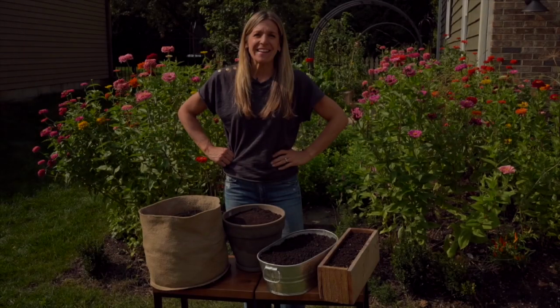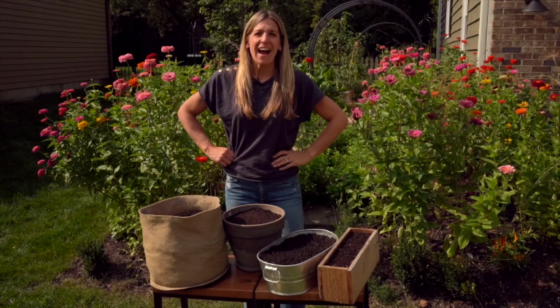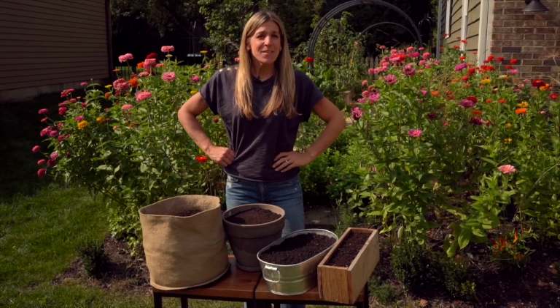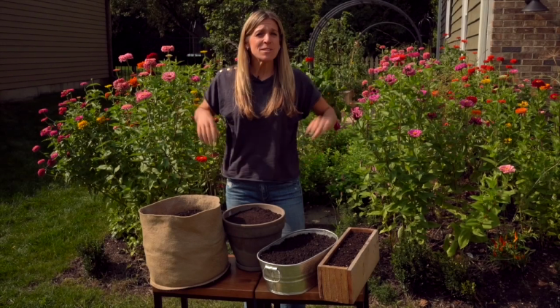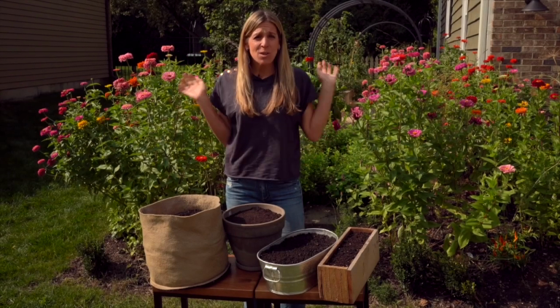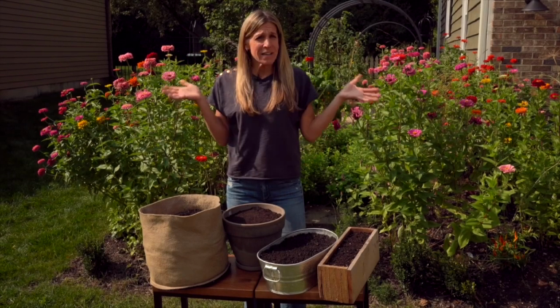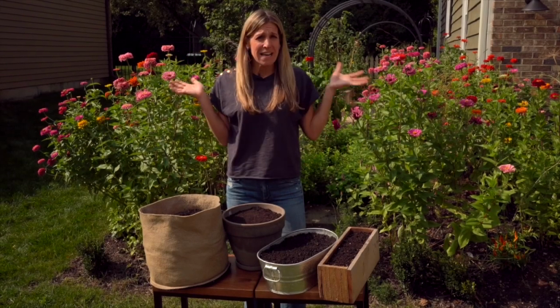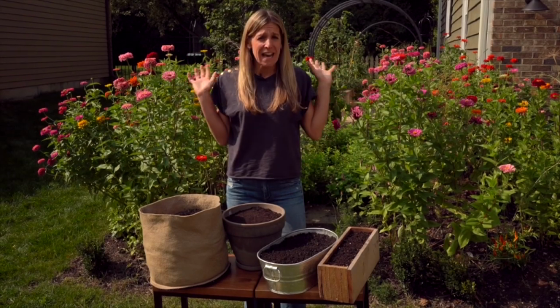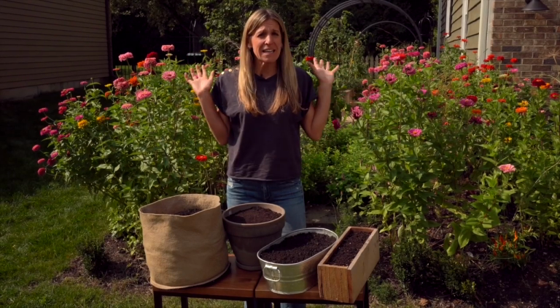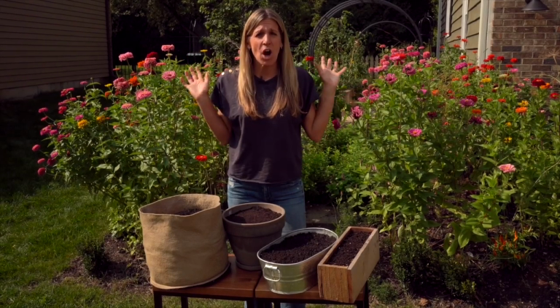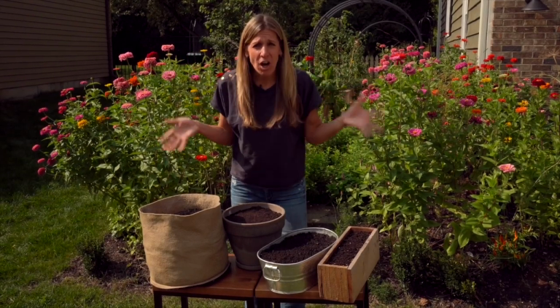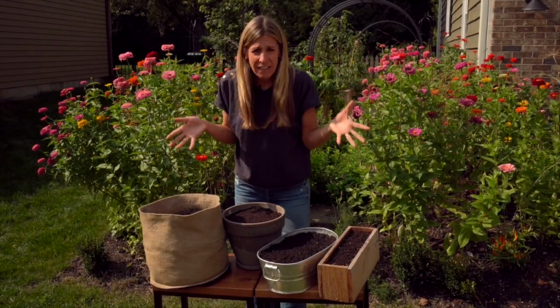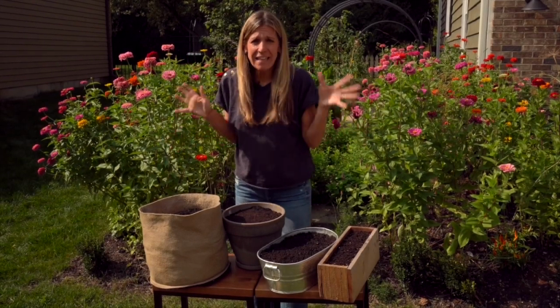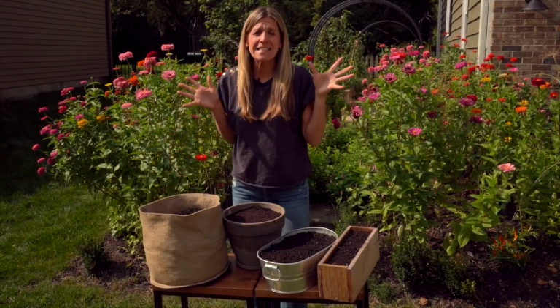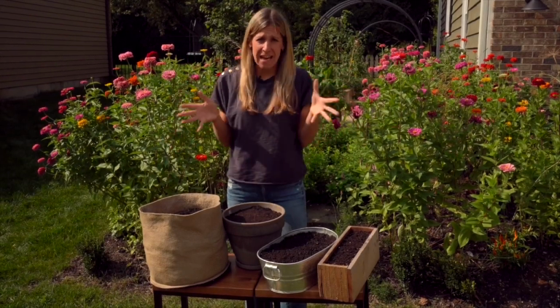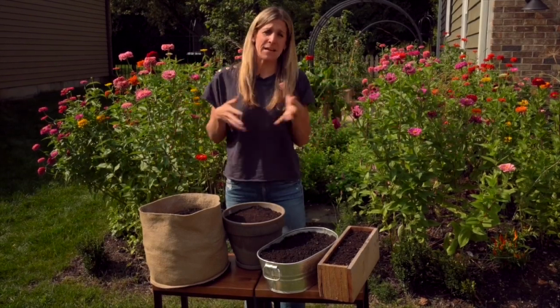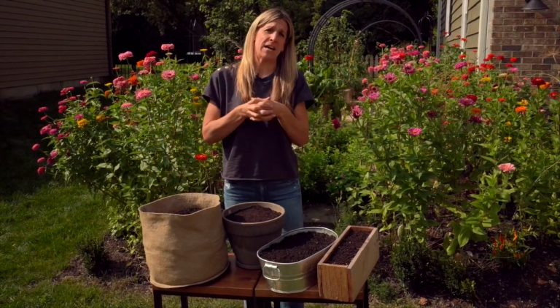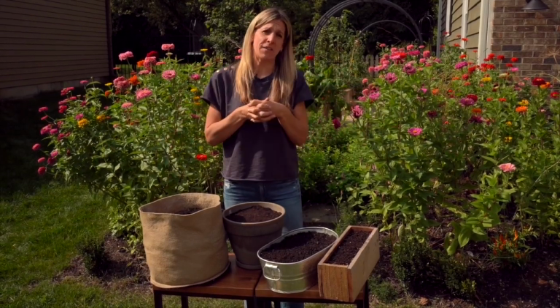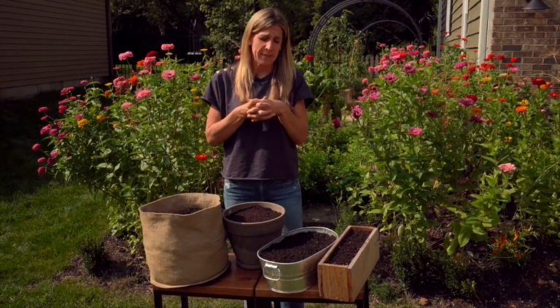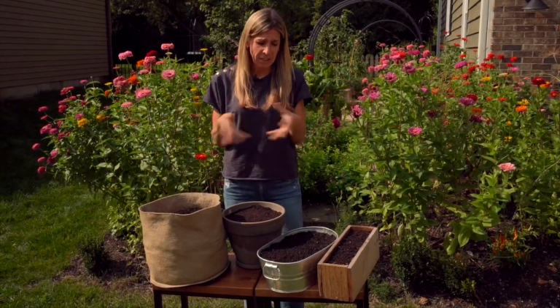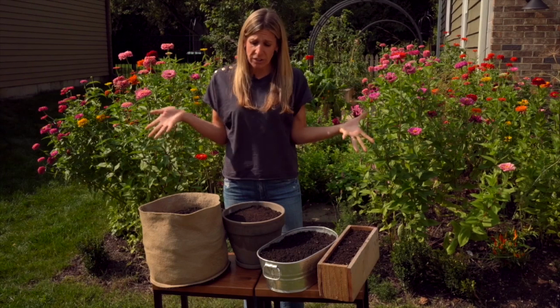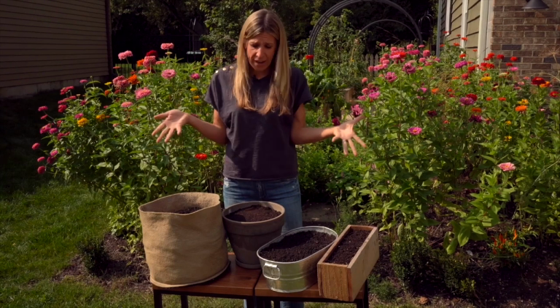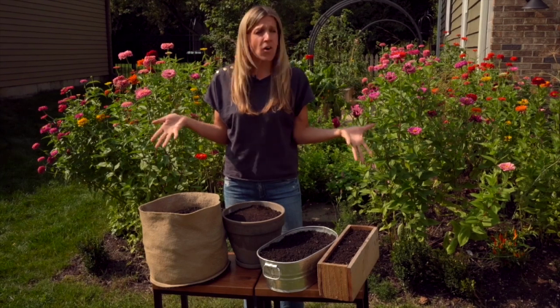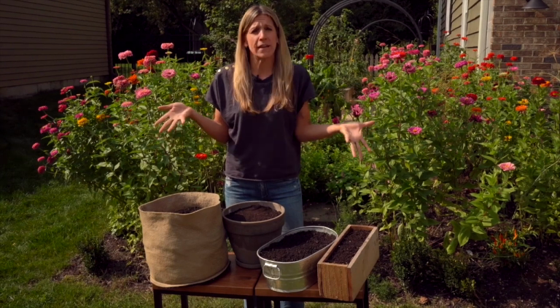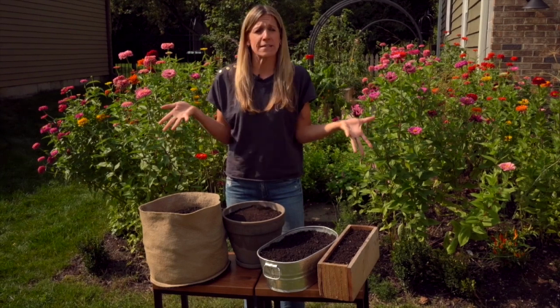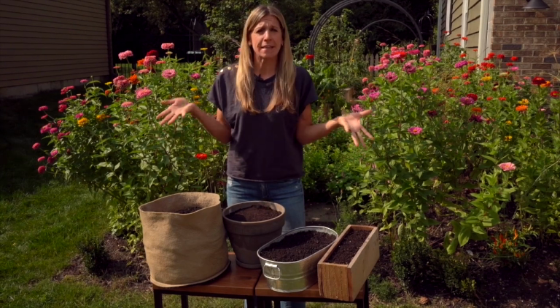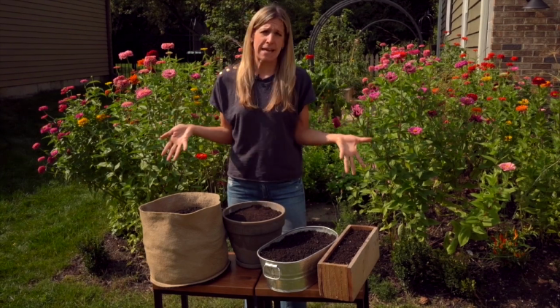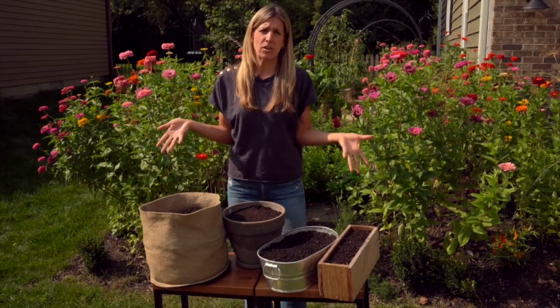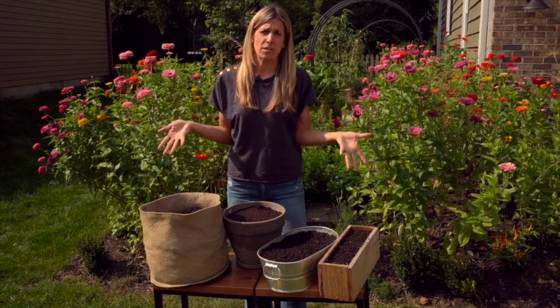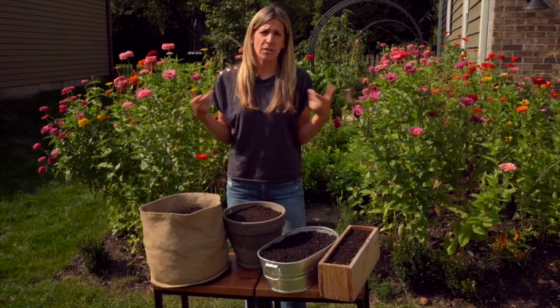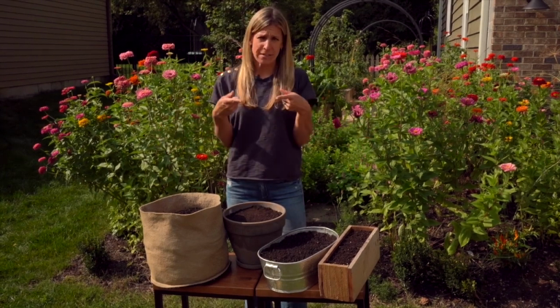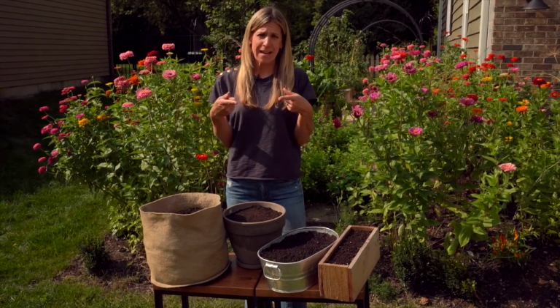I am so excited I can hardly contain myself. I mean, look at all these containers. Are you excited?